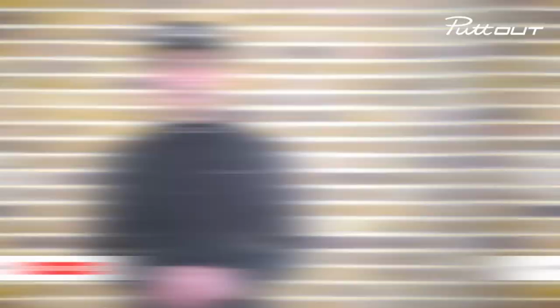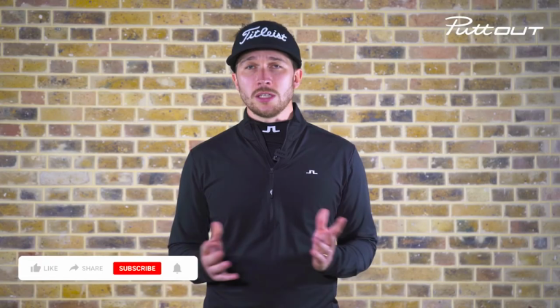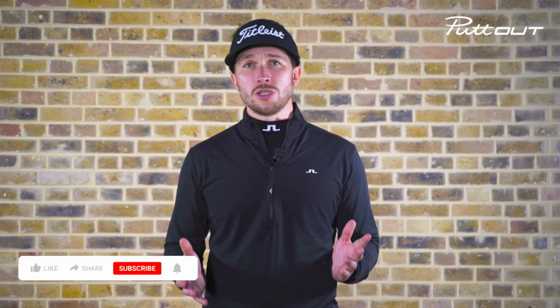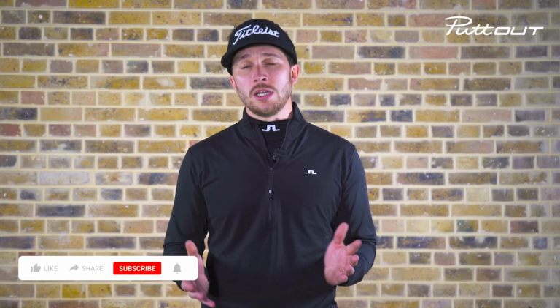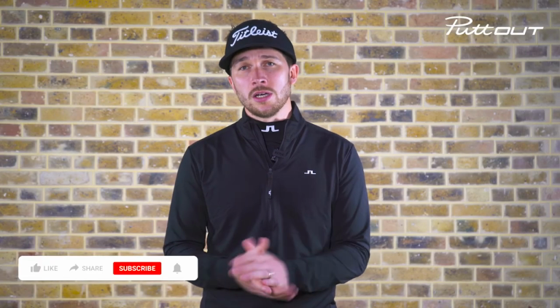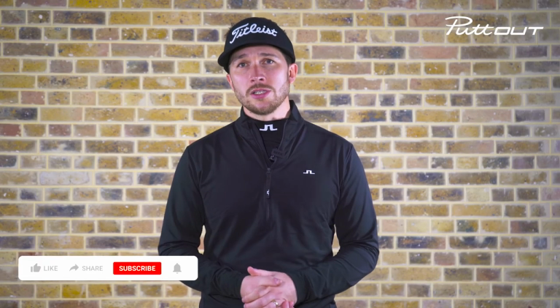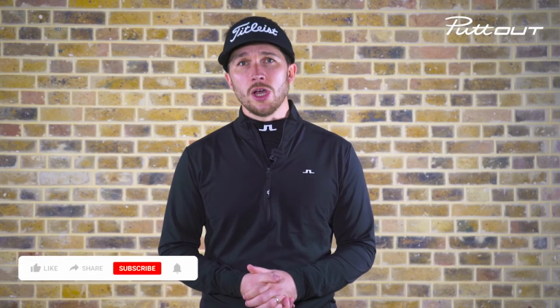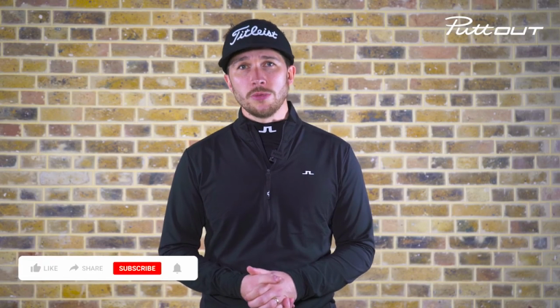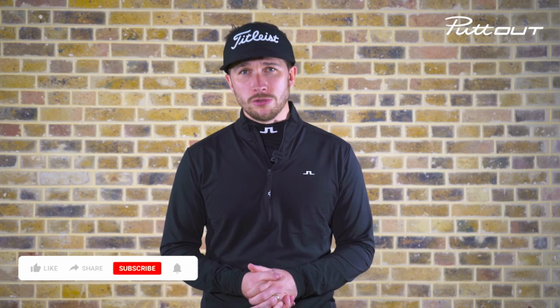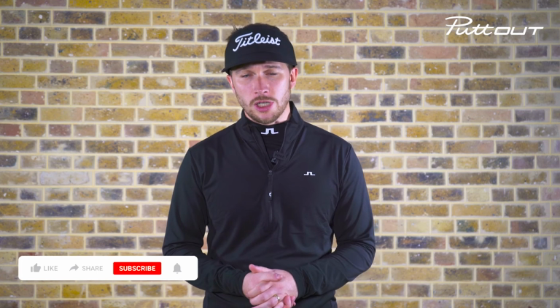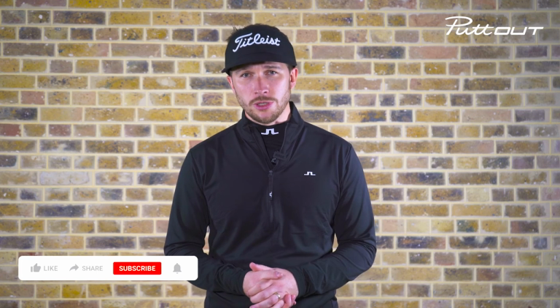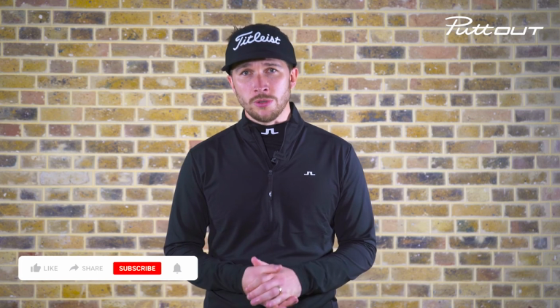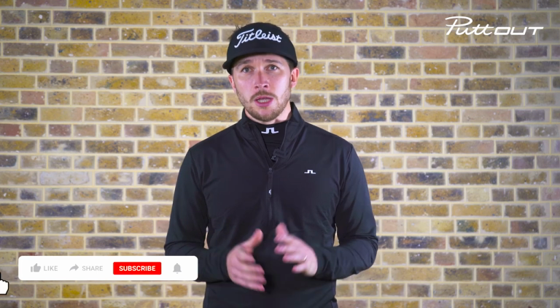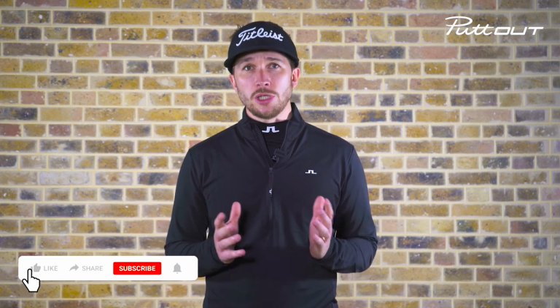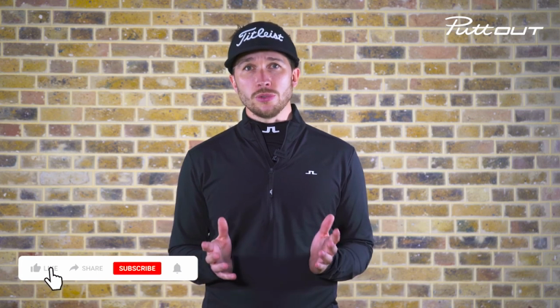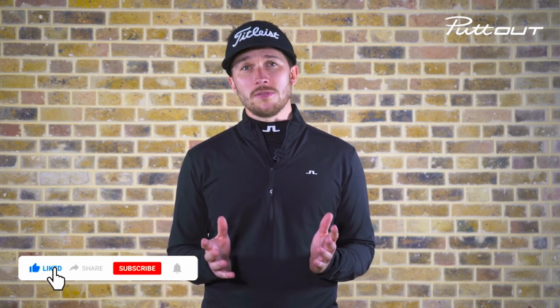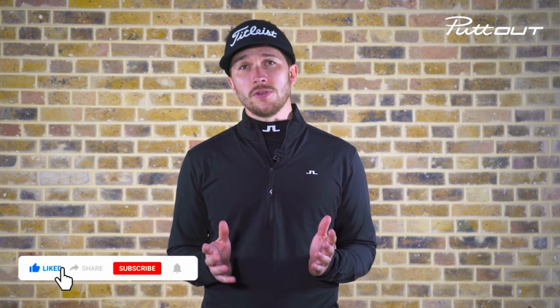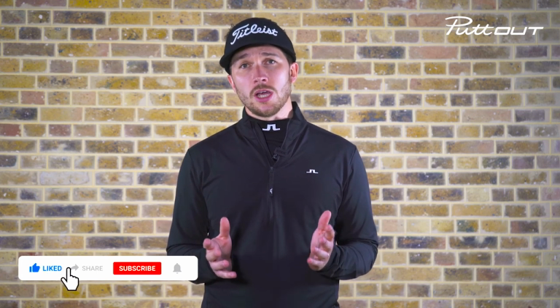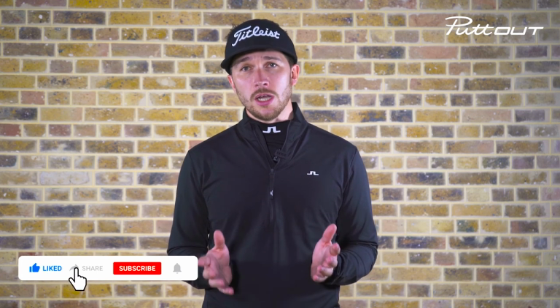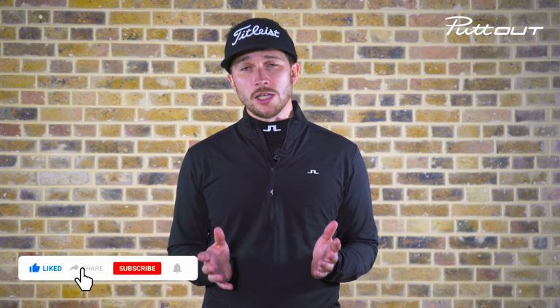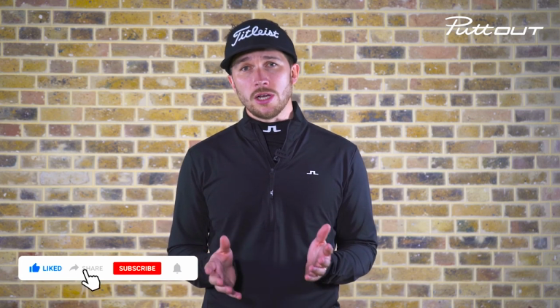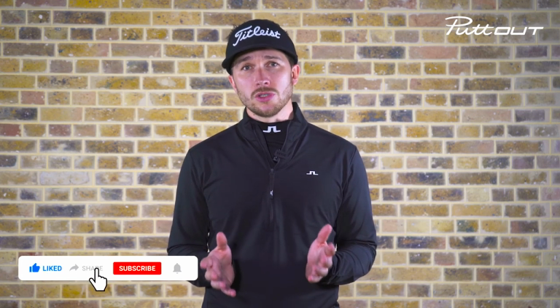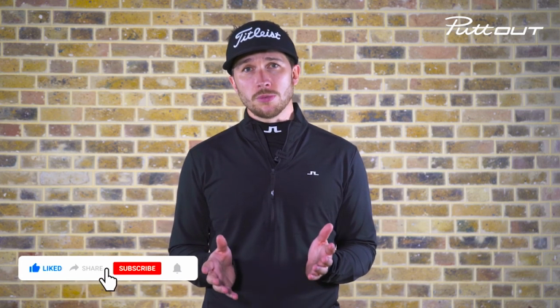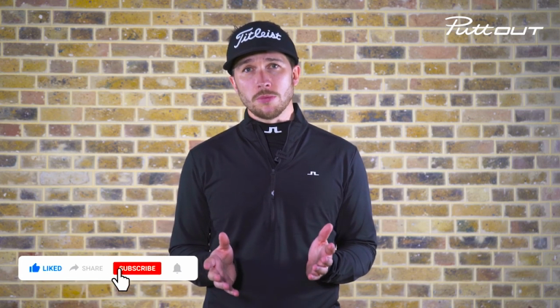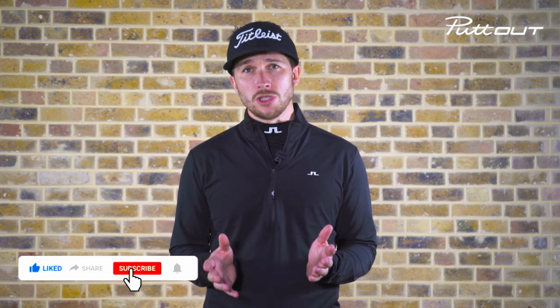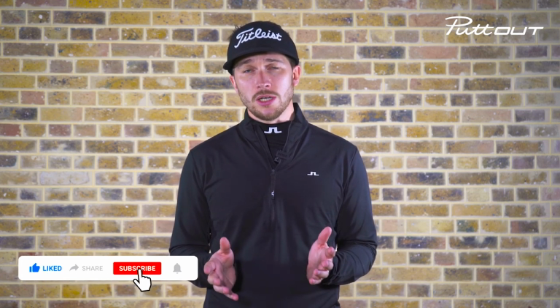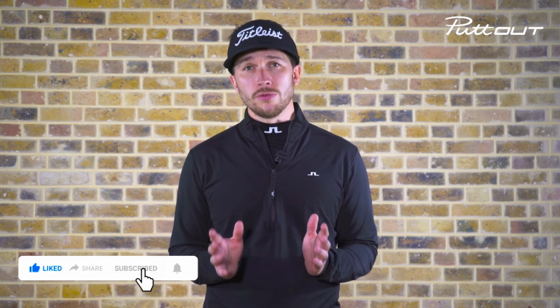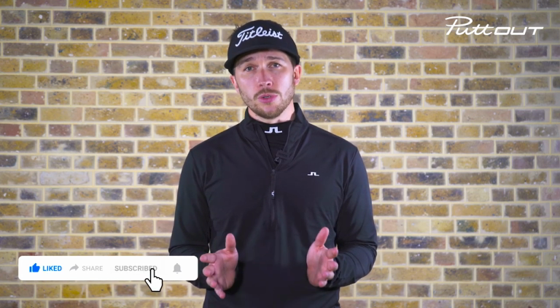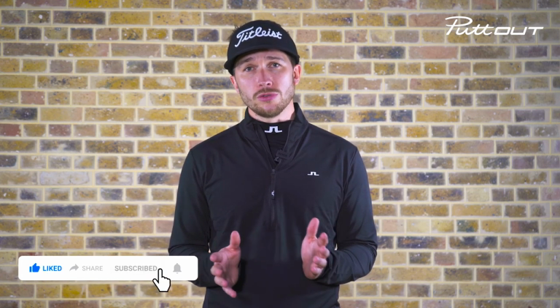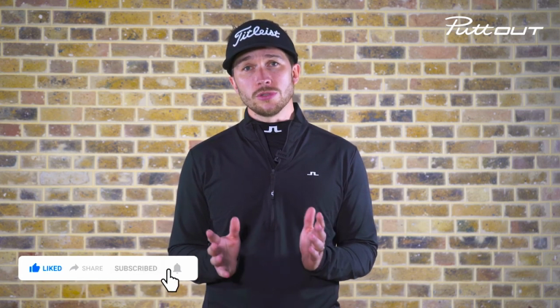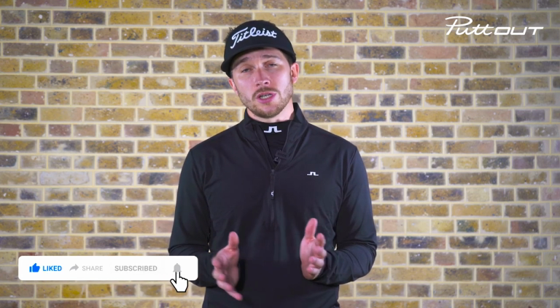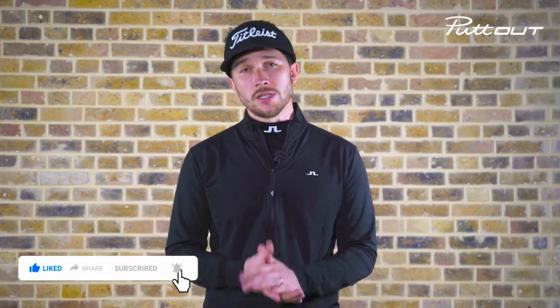Thanks for tuning in guys, I hope this drill has helped you. Be sure to give this video a like, share, and subscribe to the channel for more drills and content.